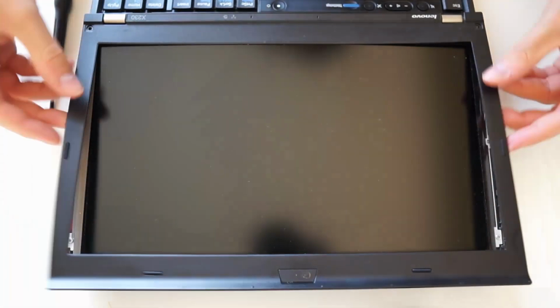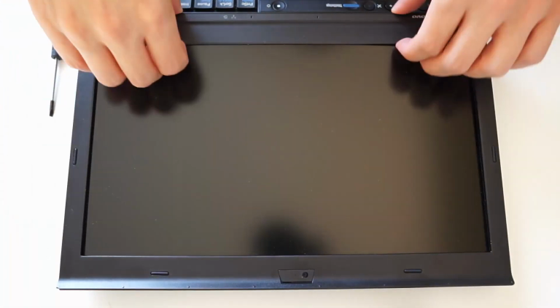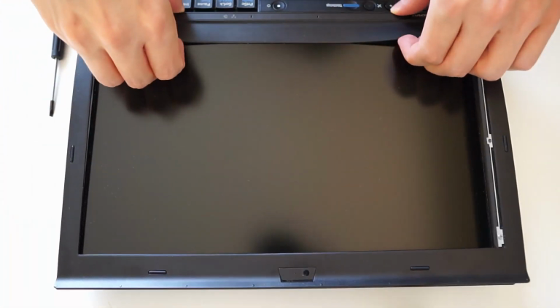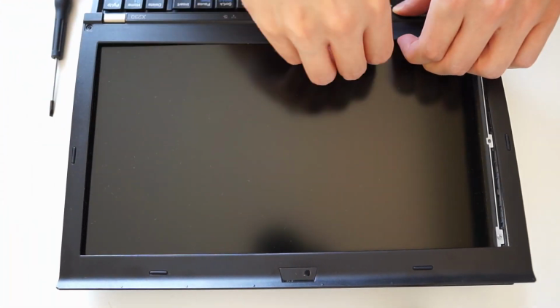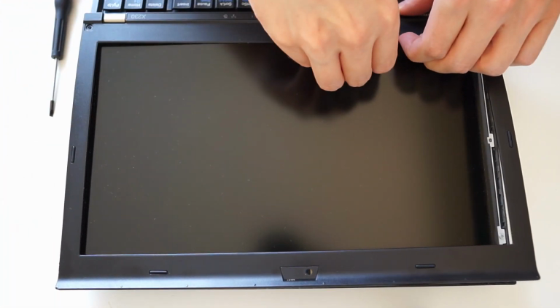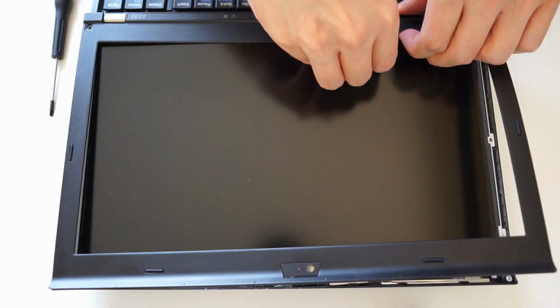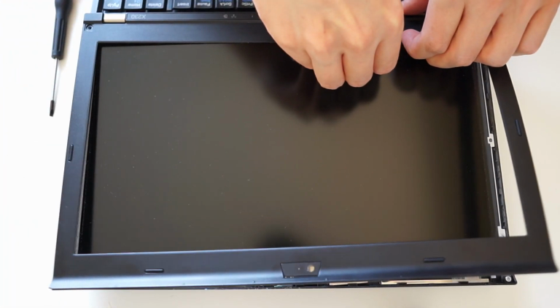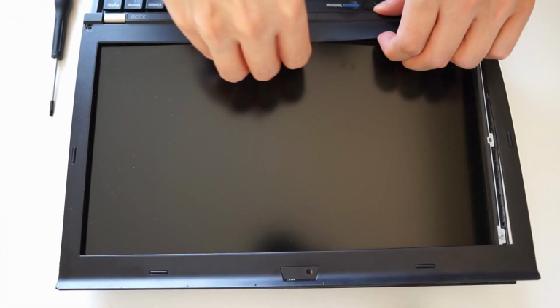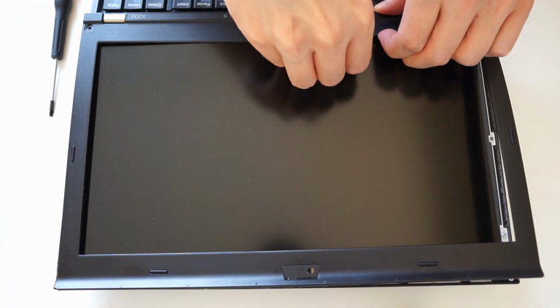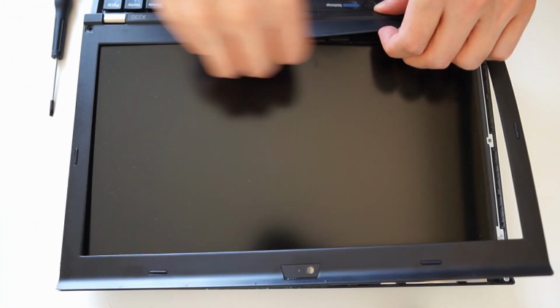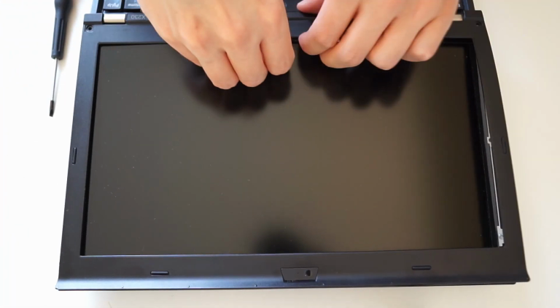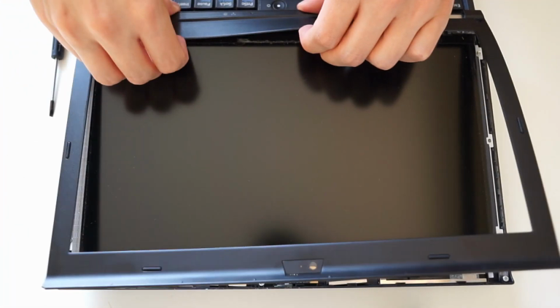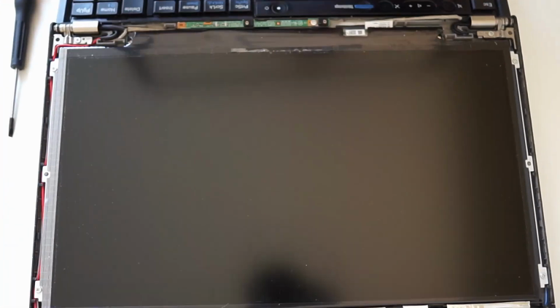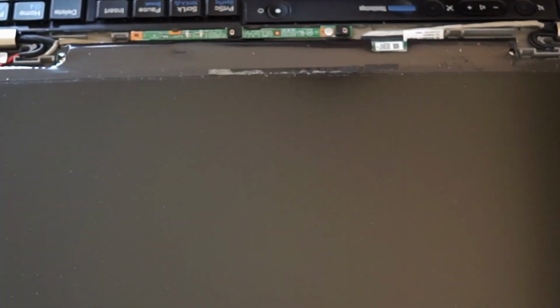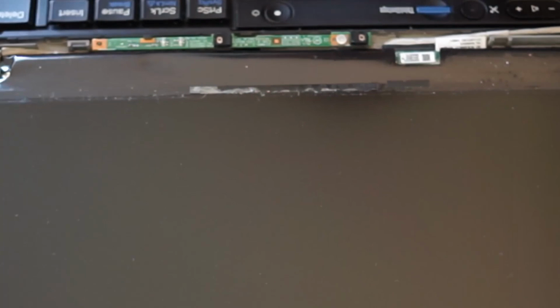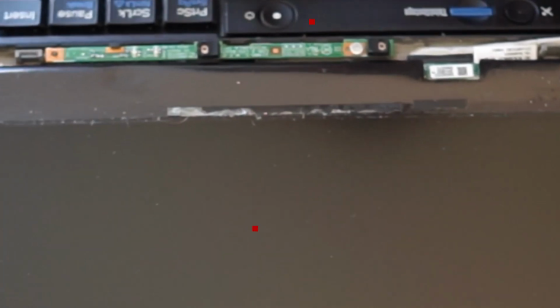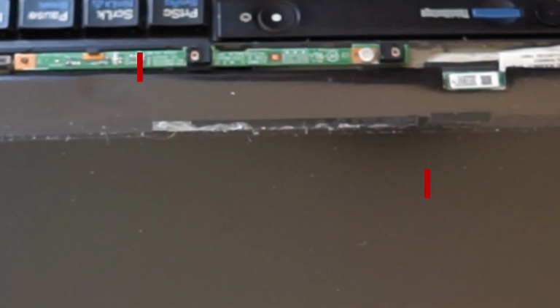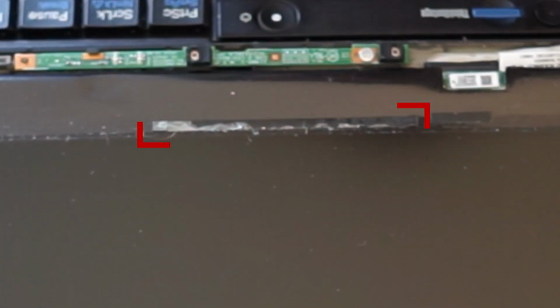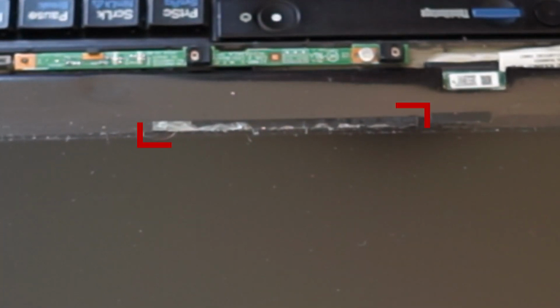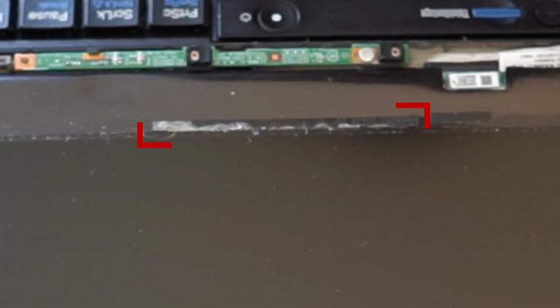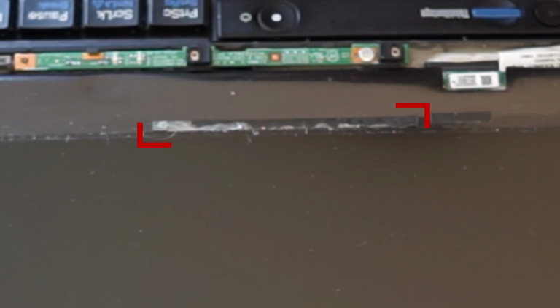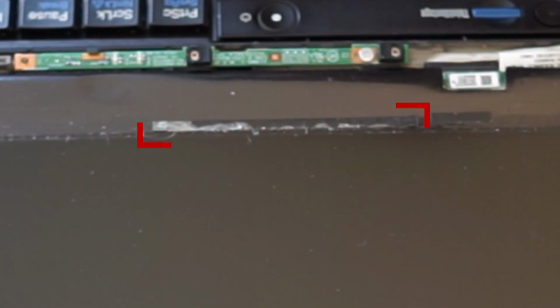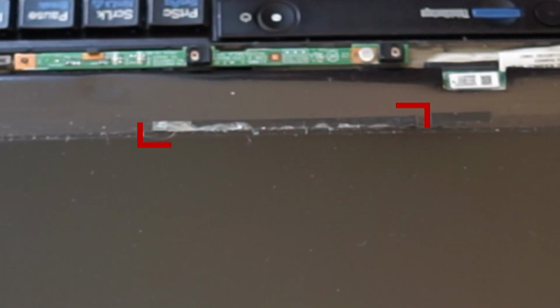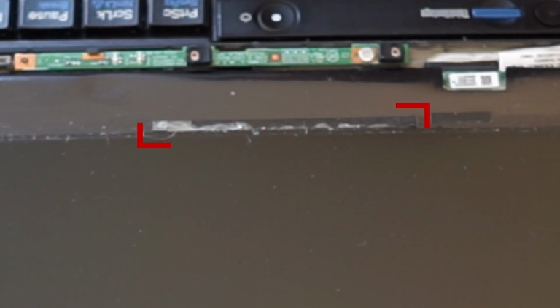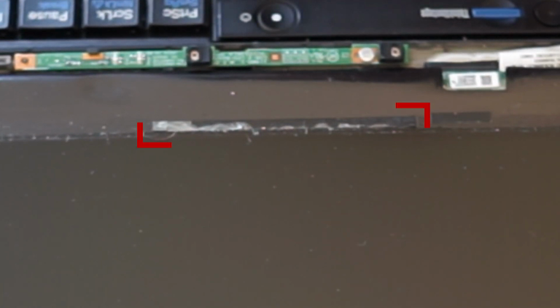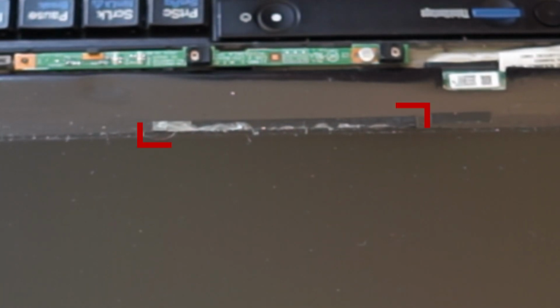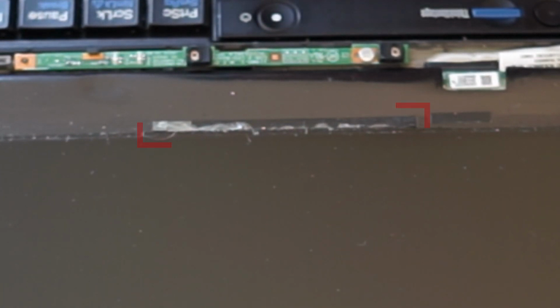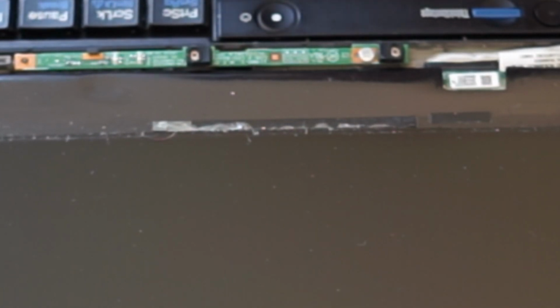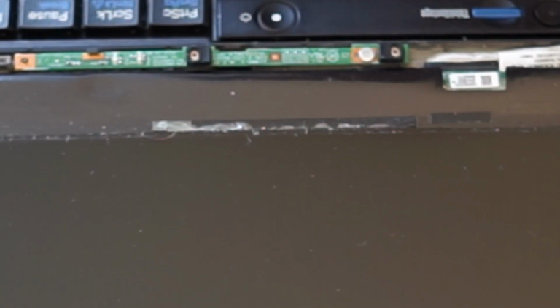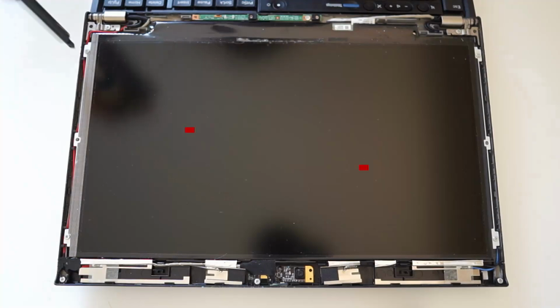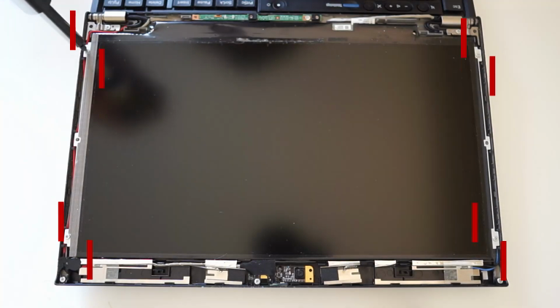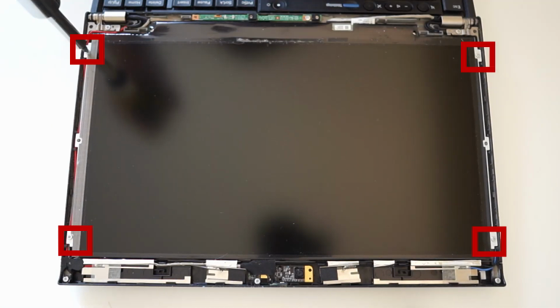At the bottom of the display, there was some adhesive used, resulting in a little bit more resistance of the cover against detaching it.